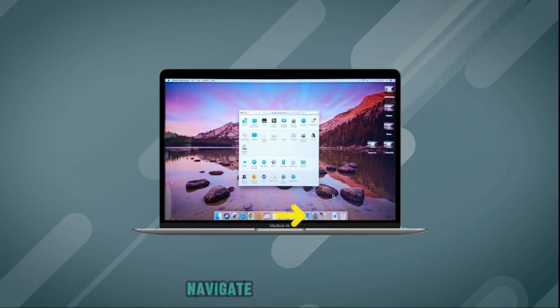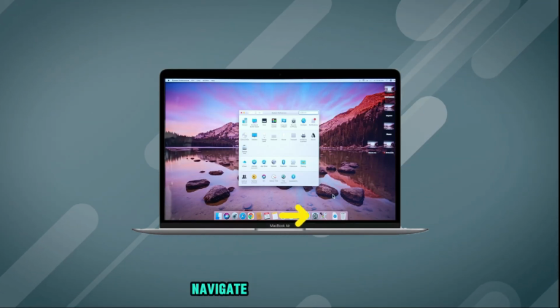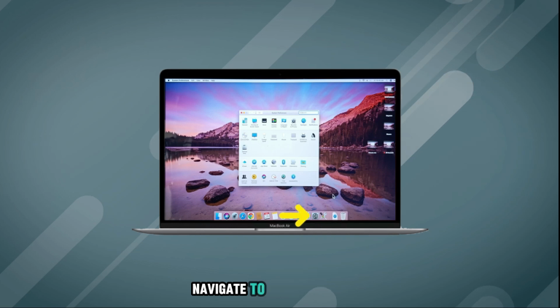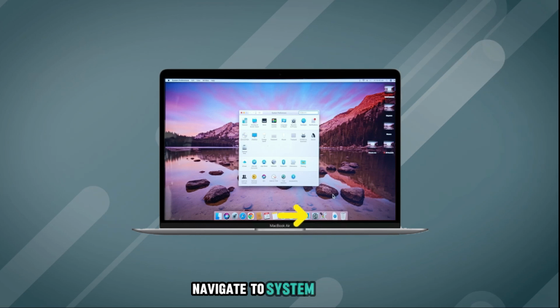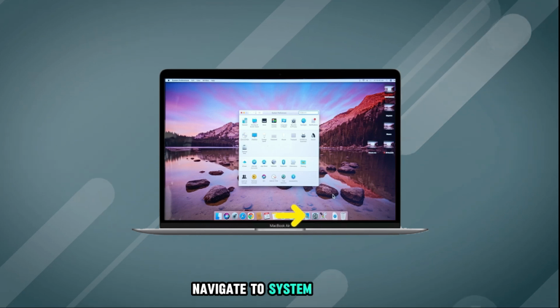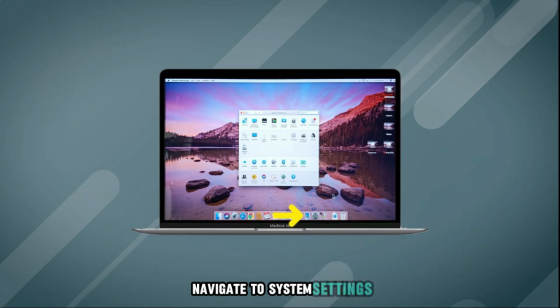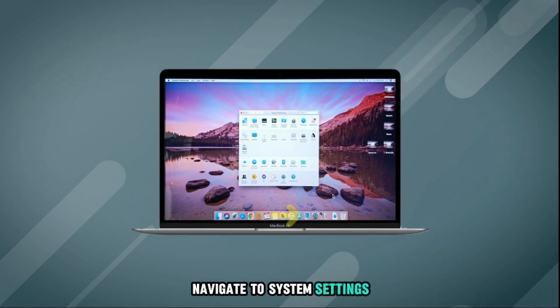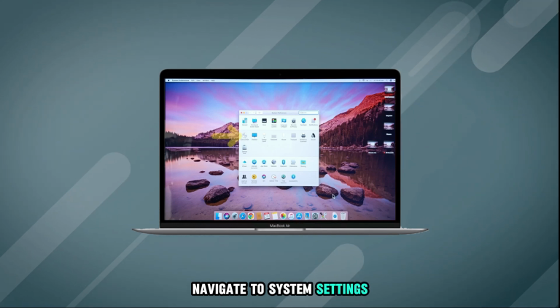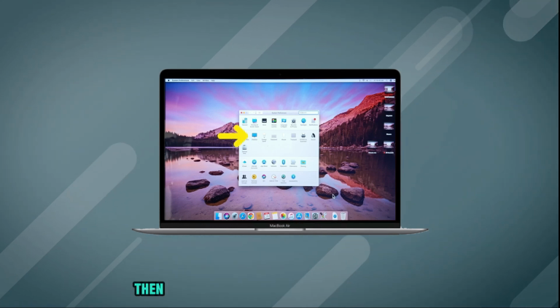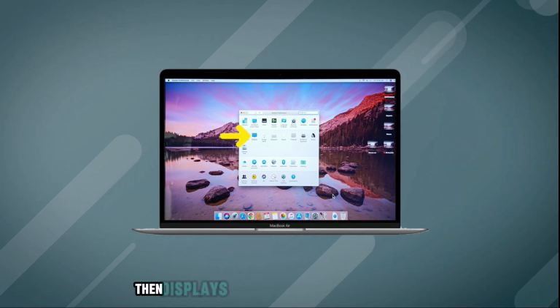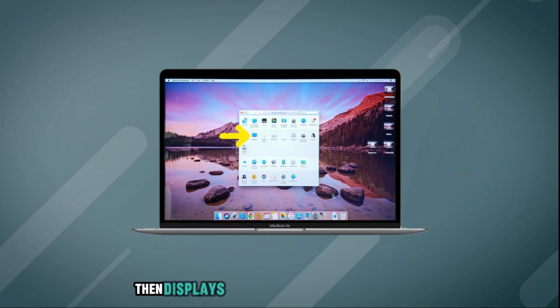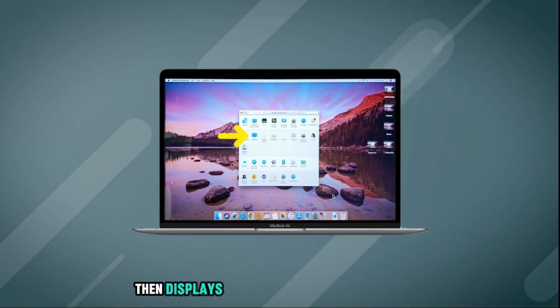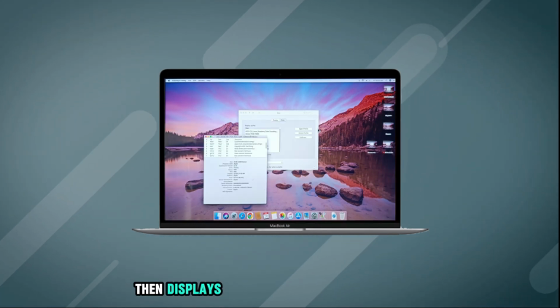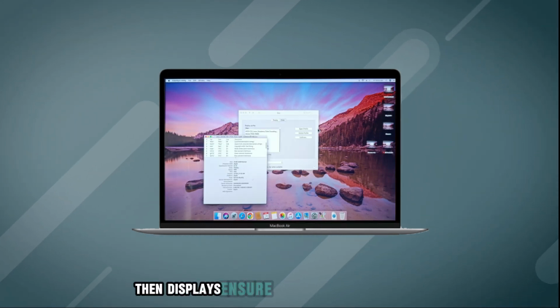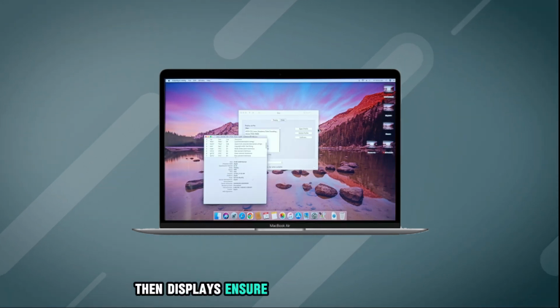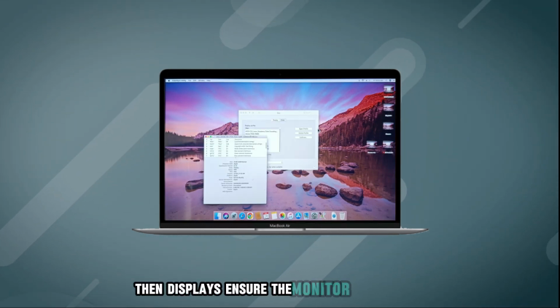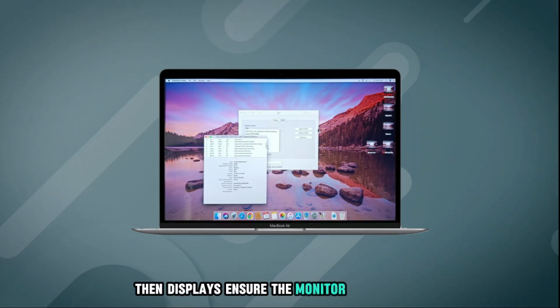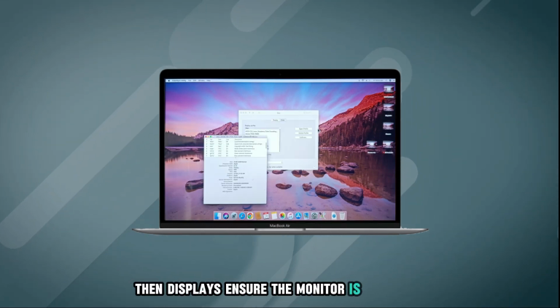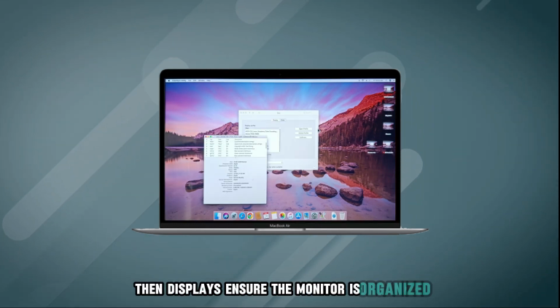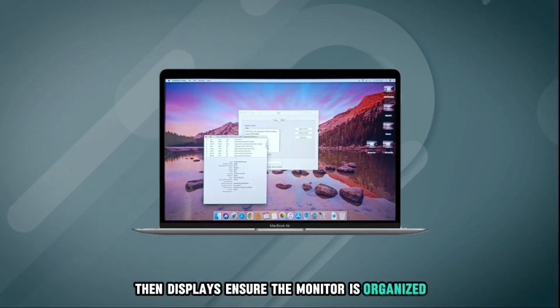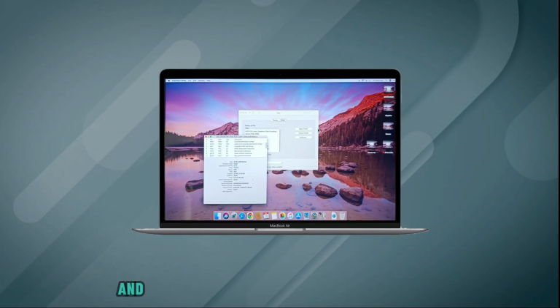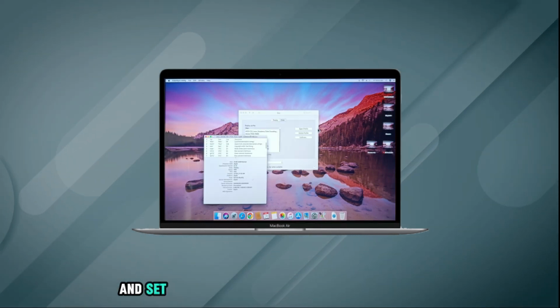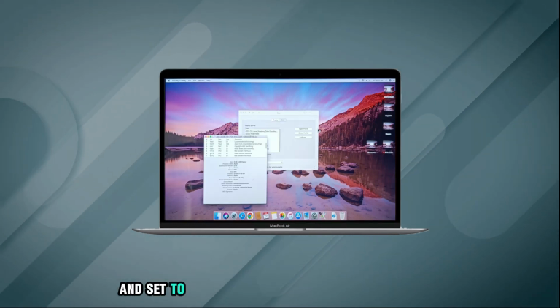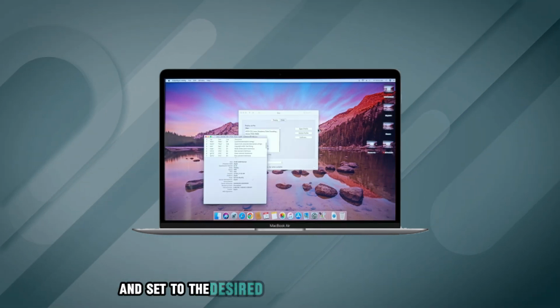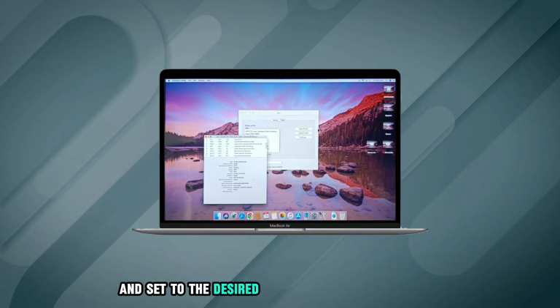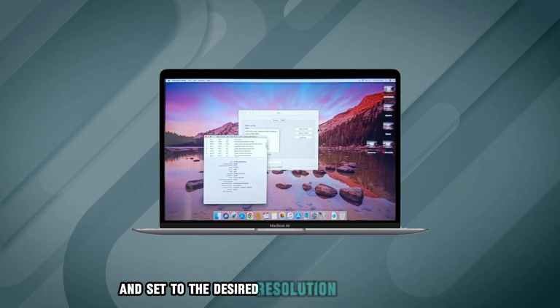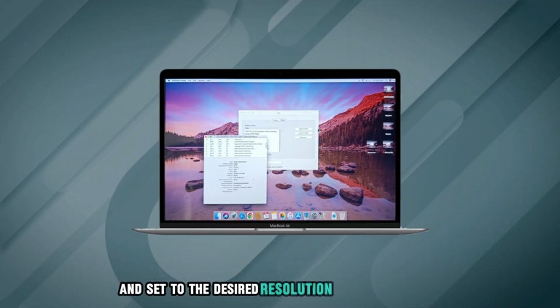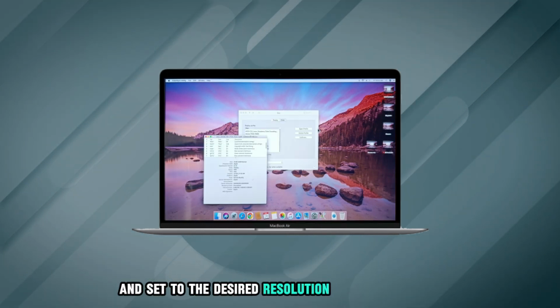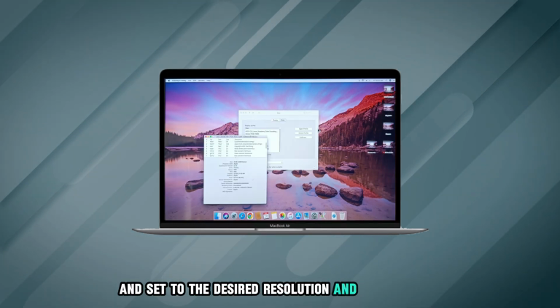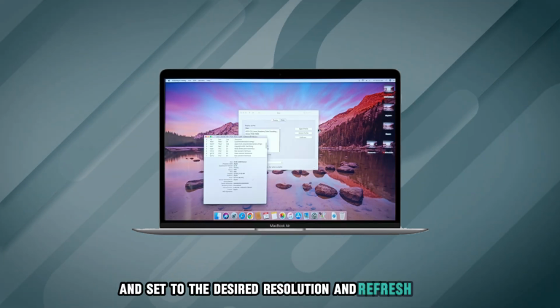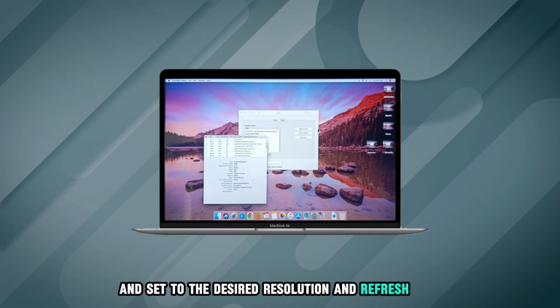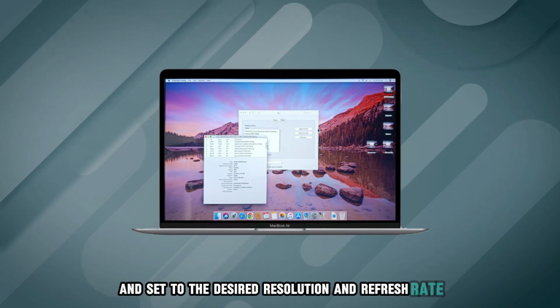Navigate to System Settings, then Displays. Ensure the monitor is recognized and set to the desired resolution and refresh rate.